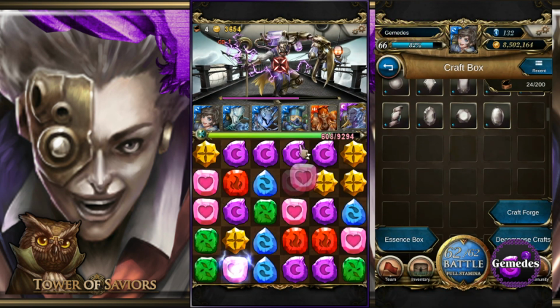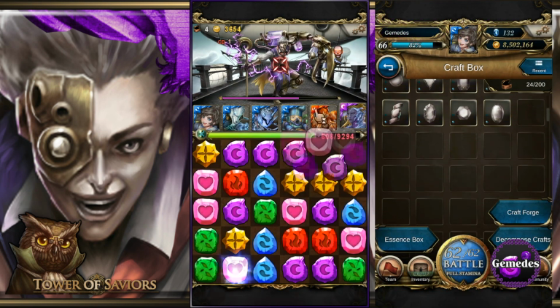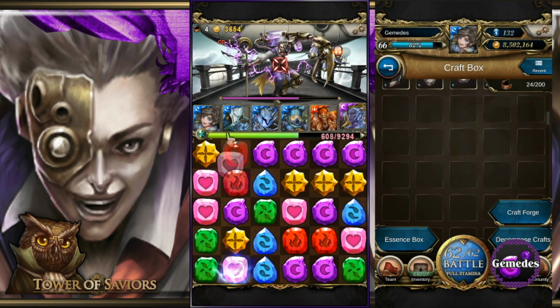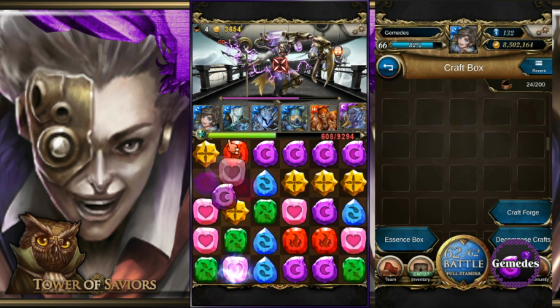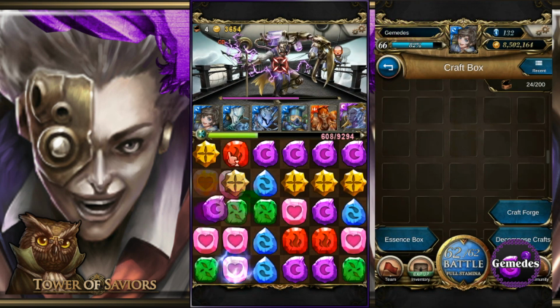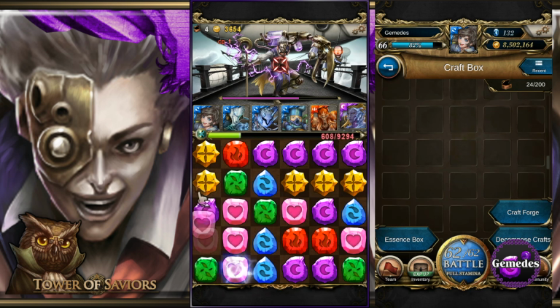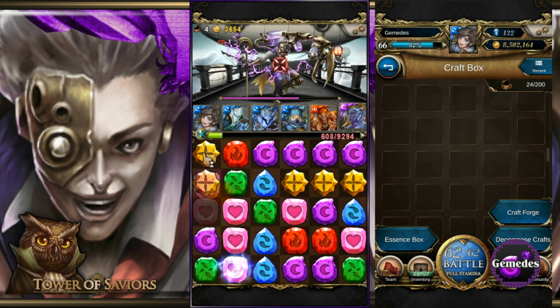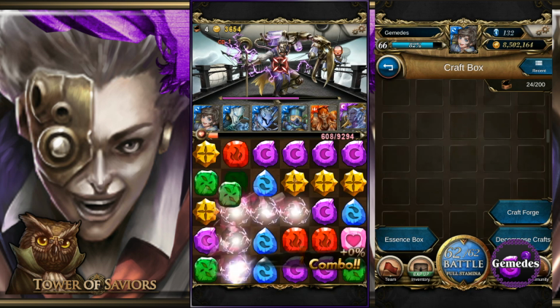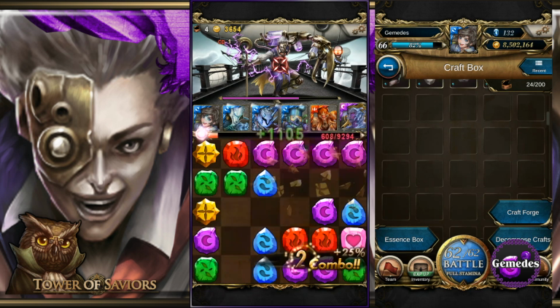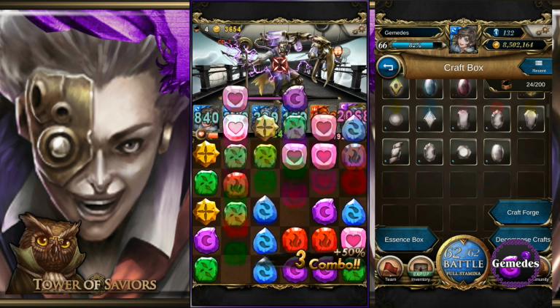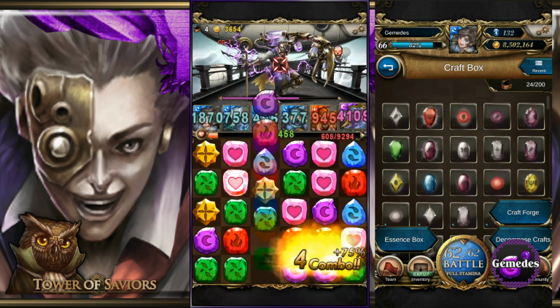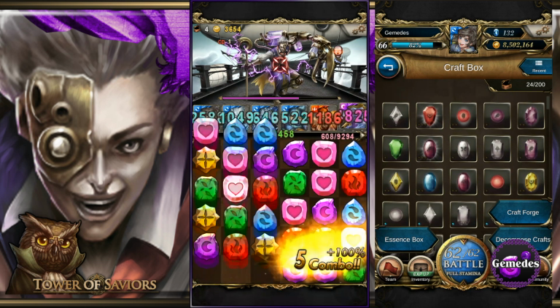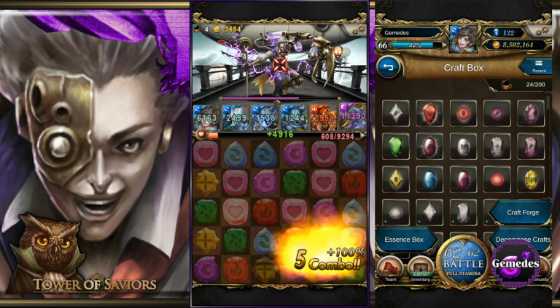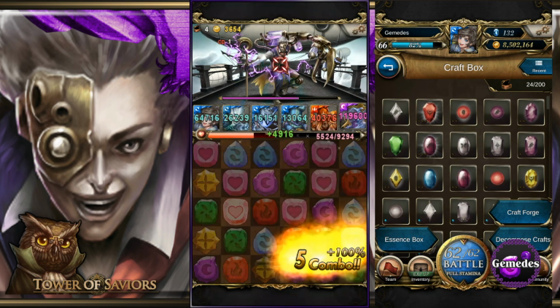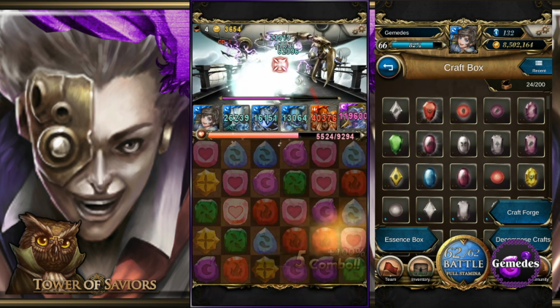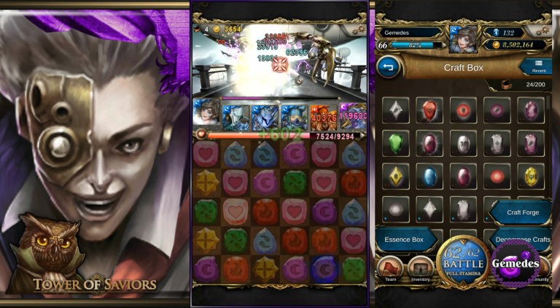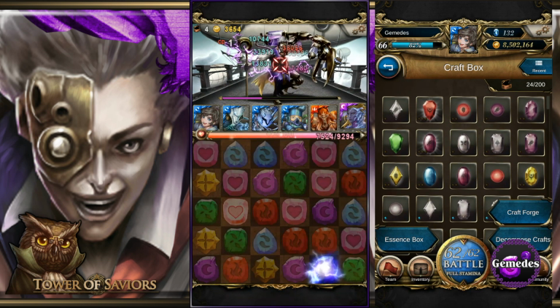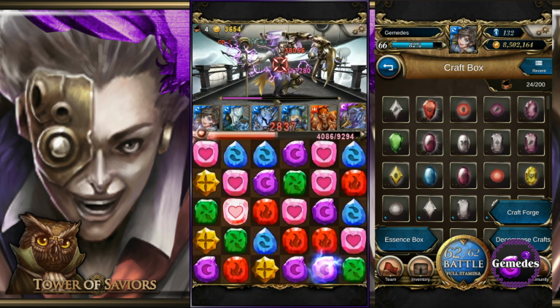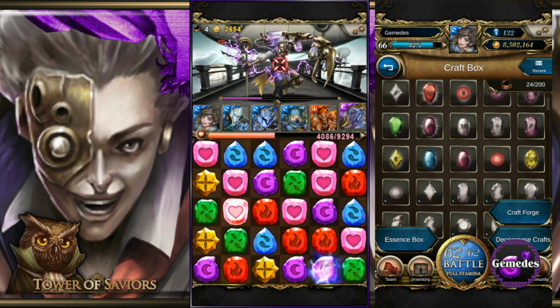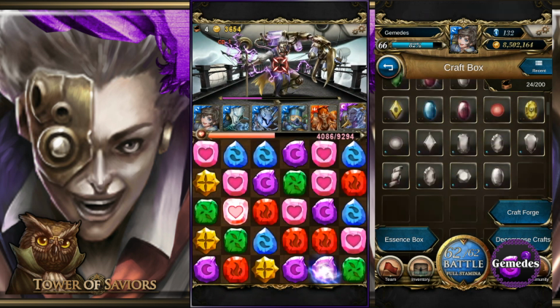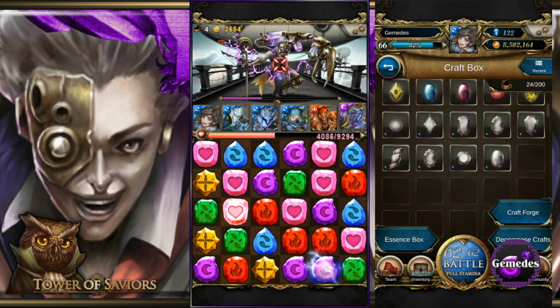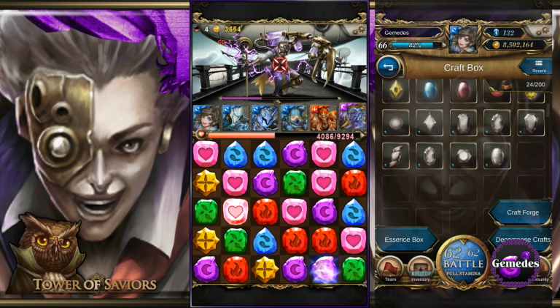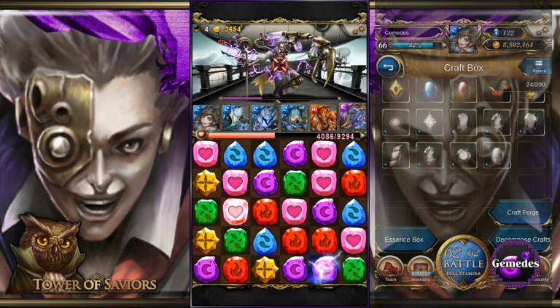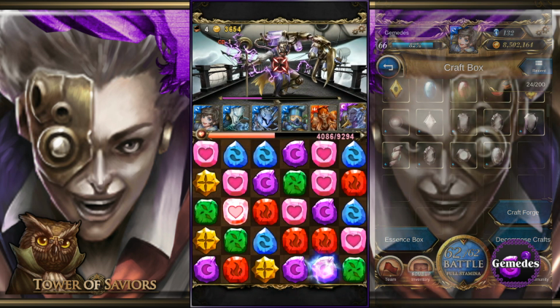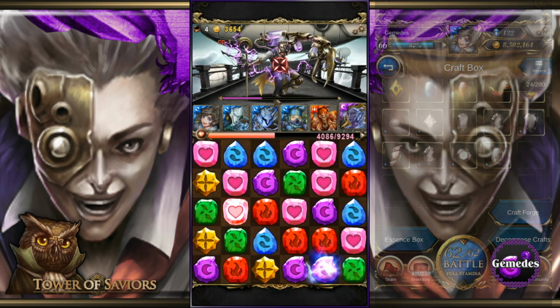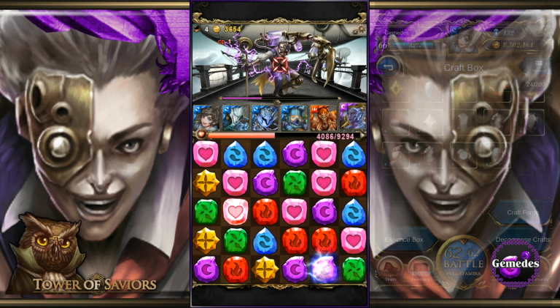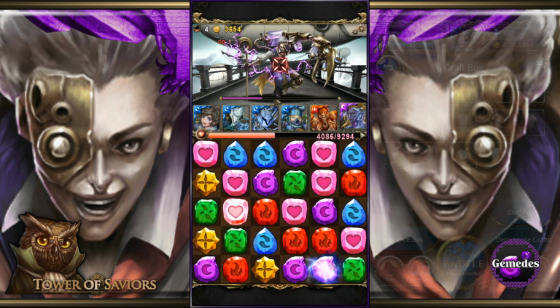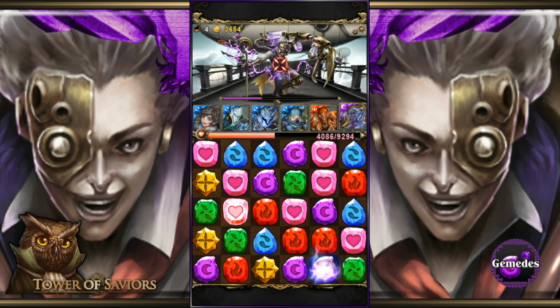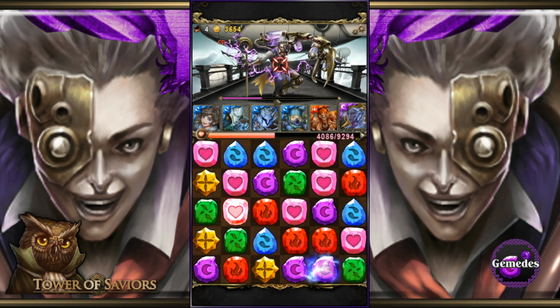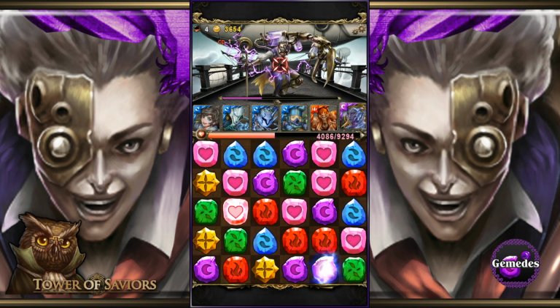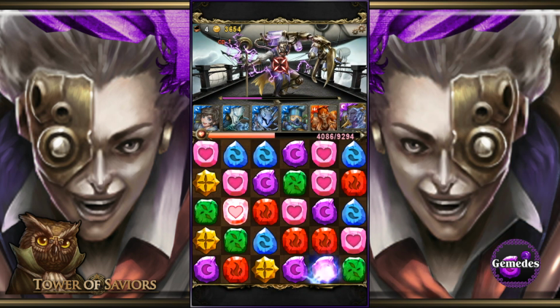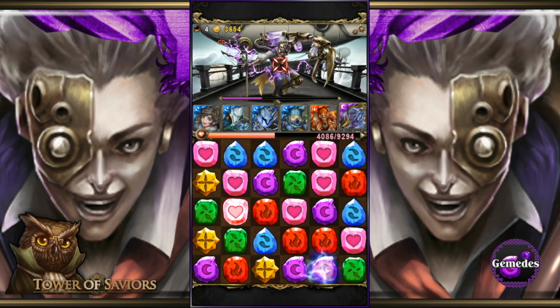From there you can see your Essence Box, go to the Craft Forge, or Decompose Crafts for coins.